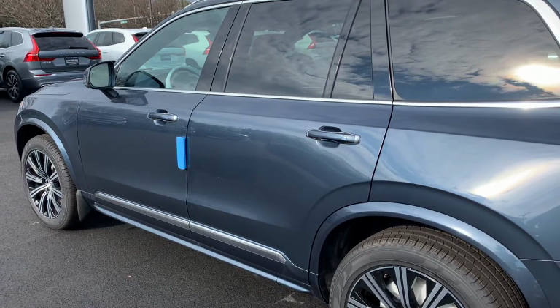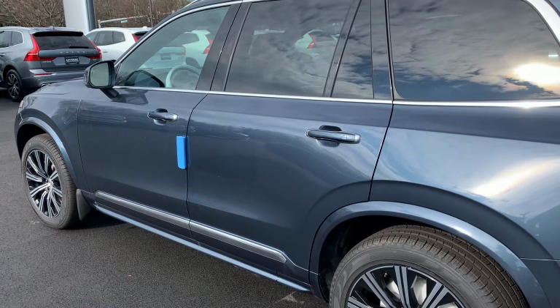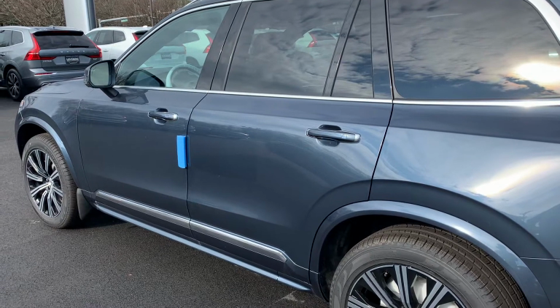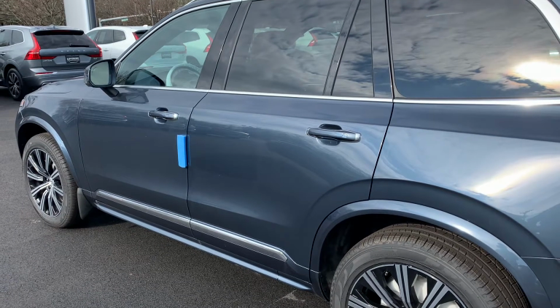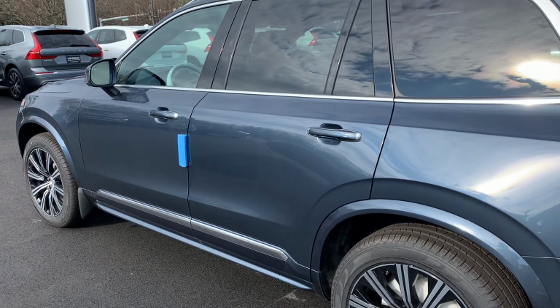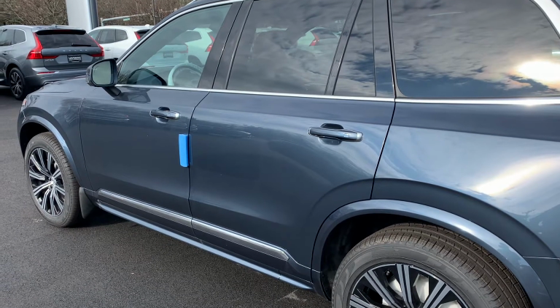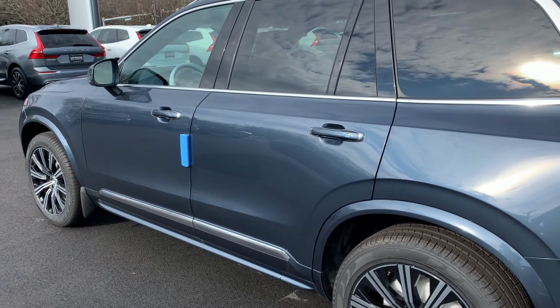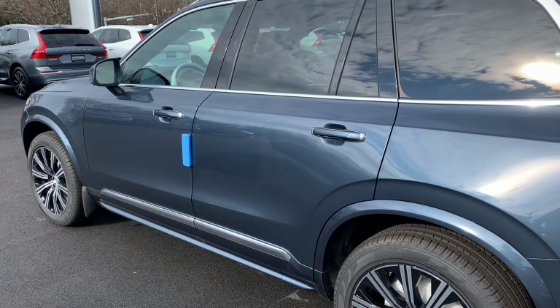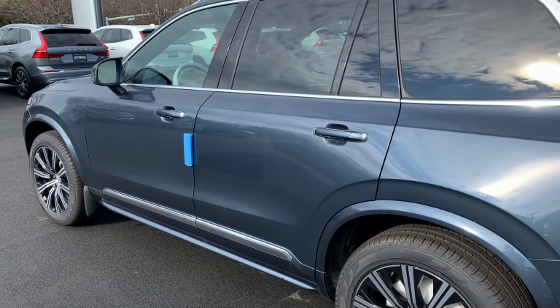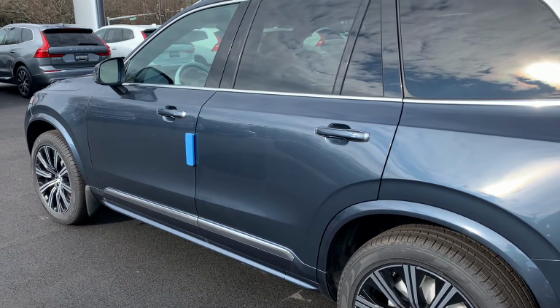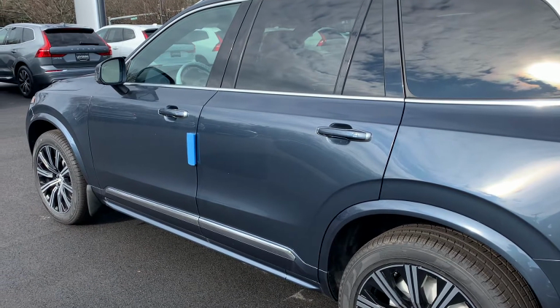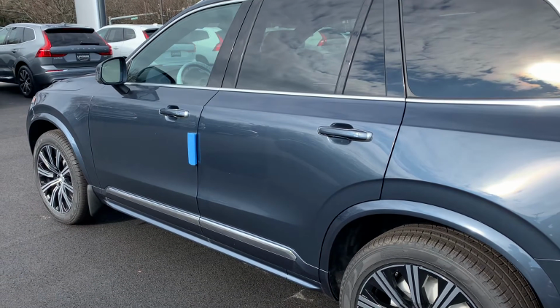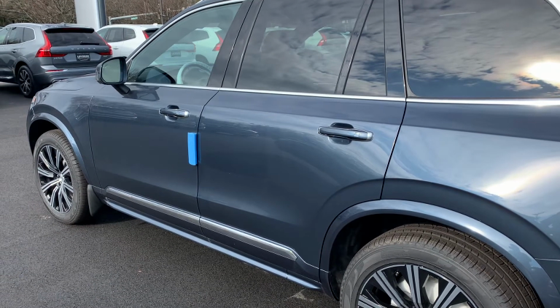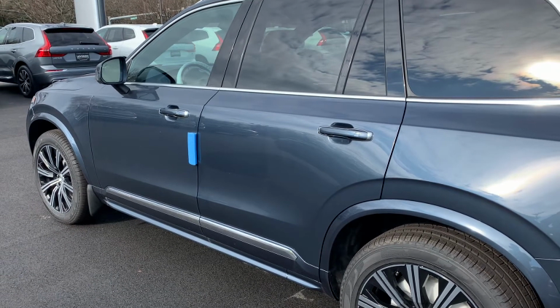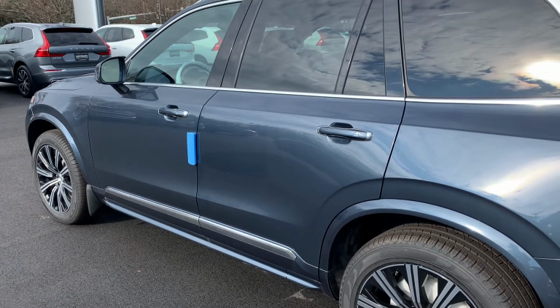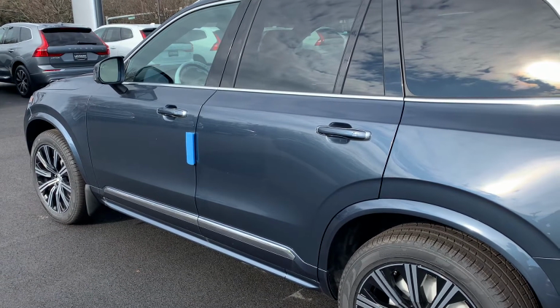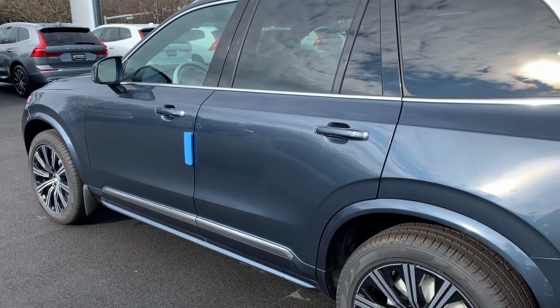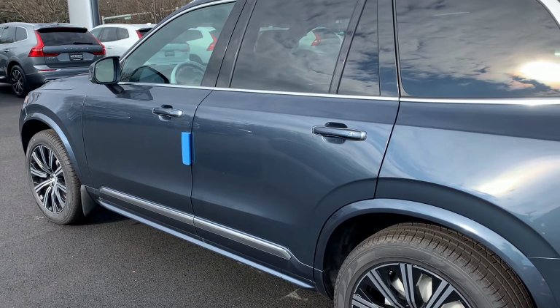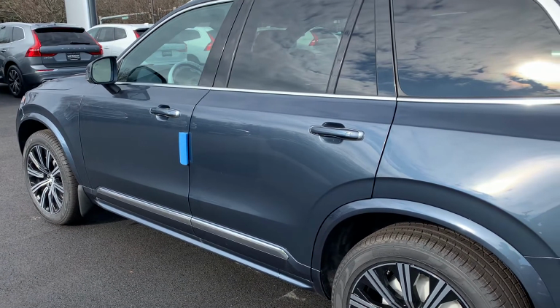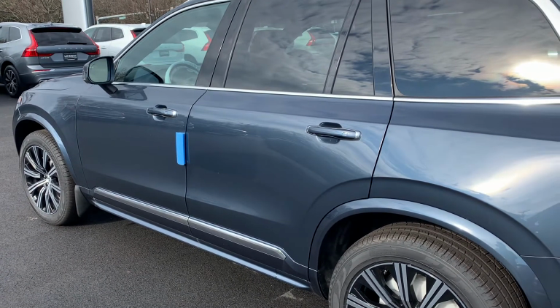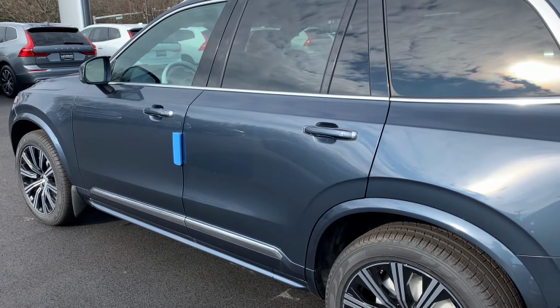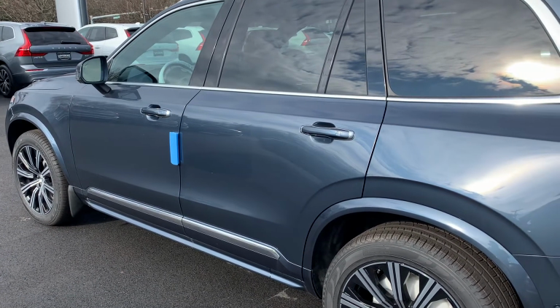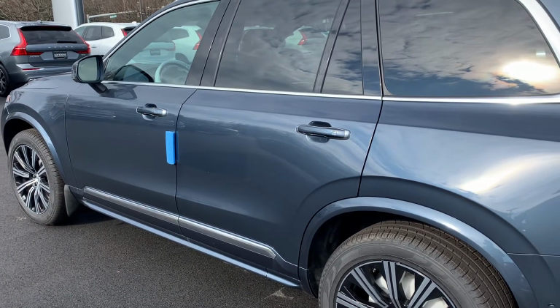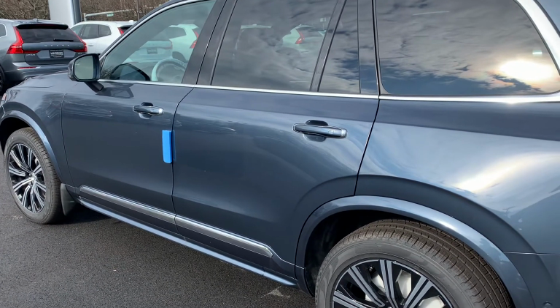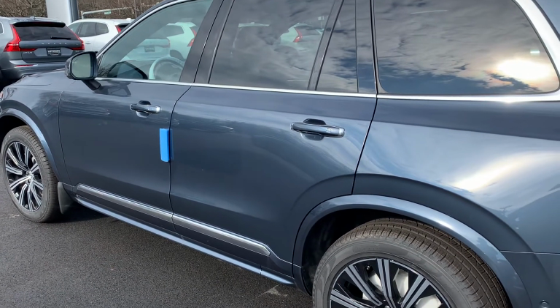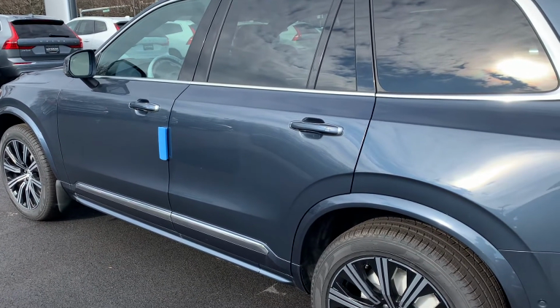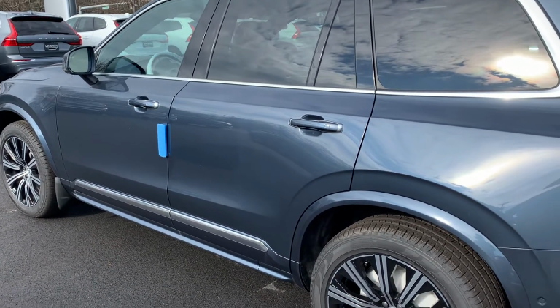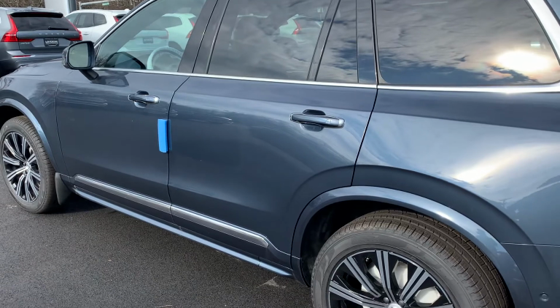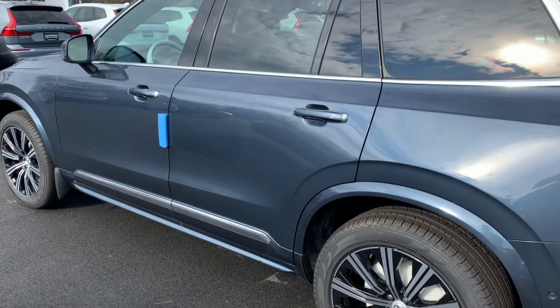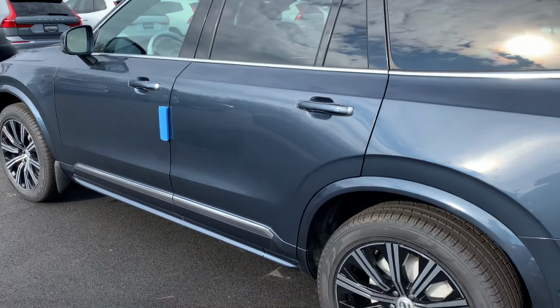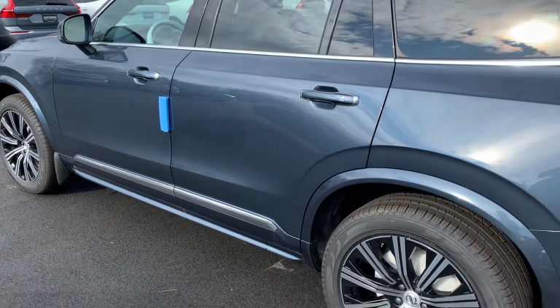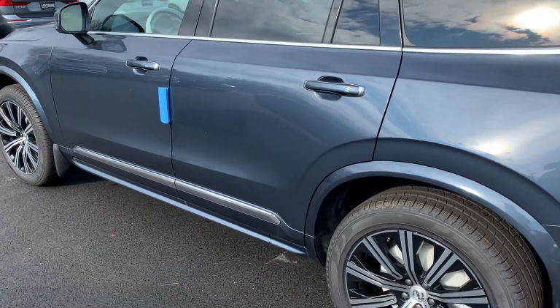Hey folks, Jacob from Levergan. I just wanted to quickly show you how we're going to get into the third row in an XC90 here.